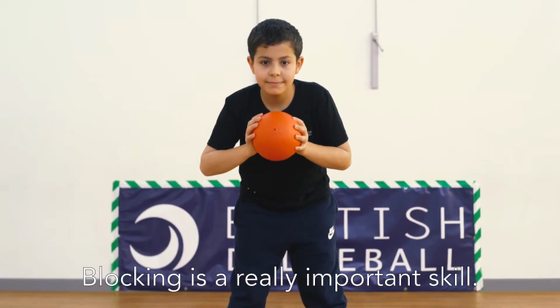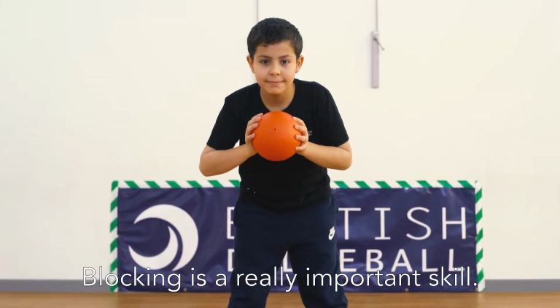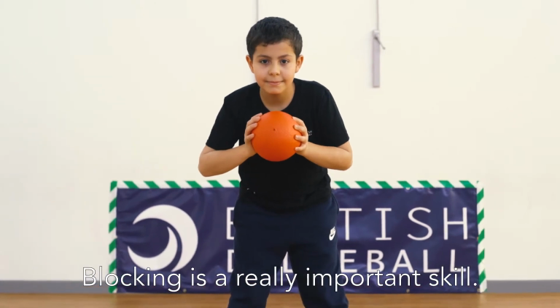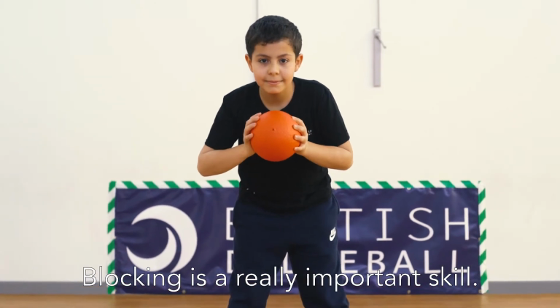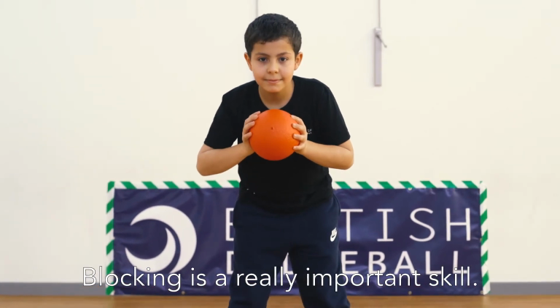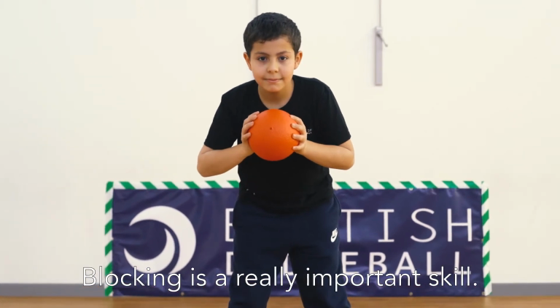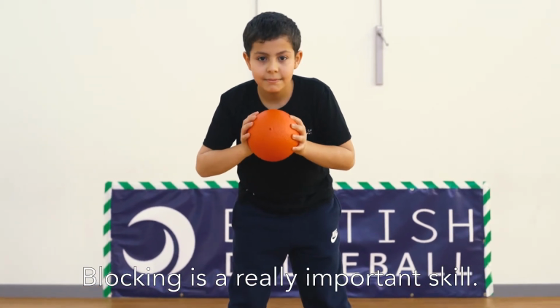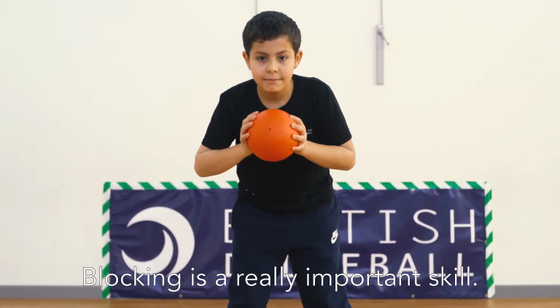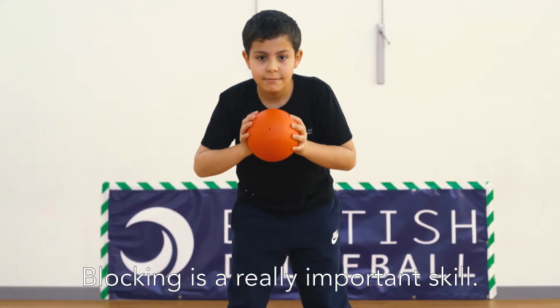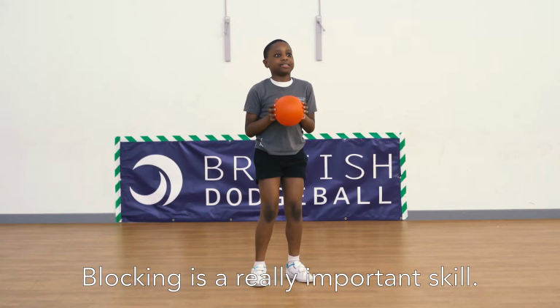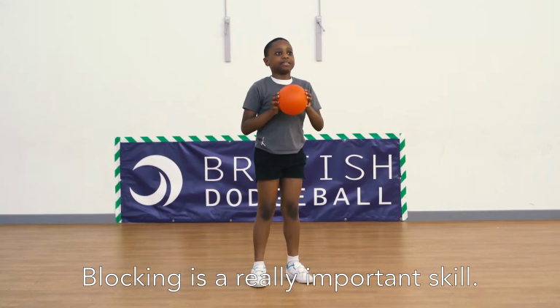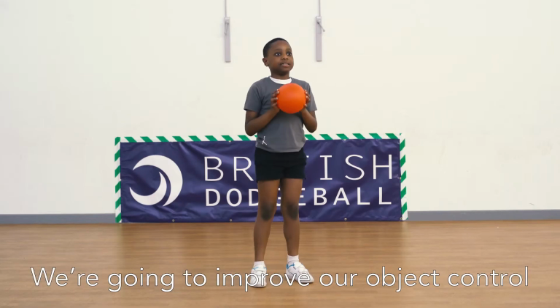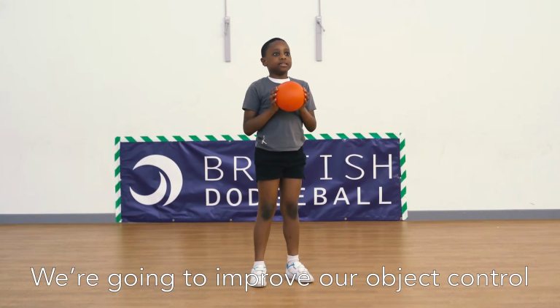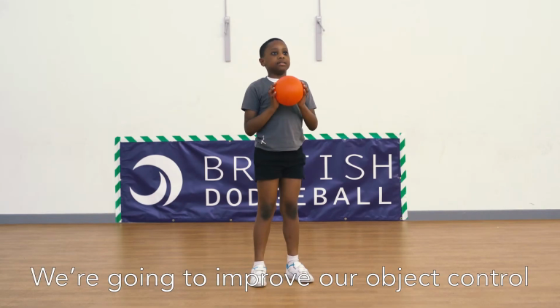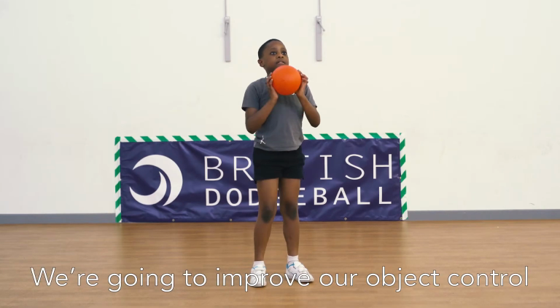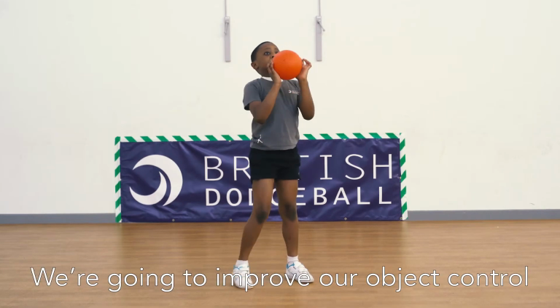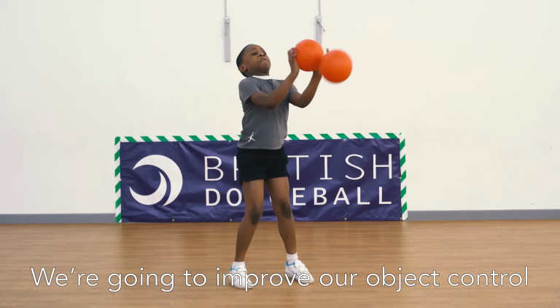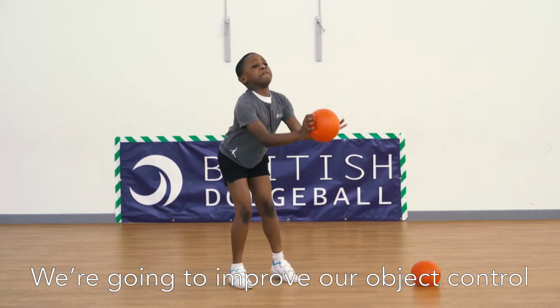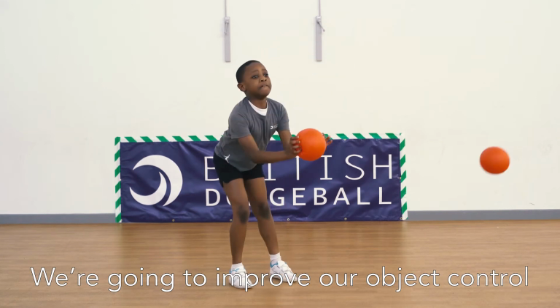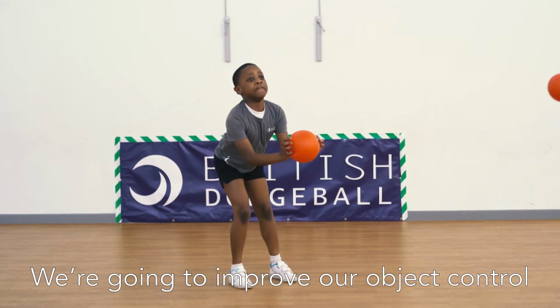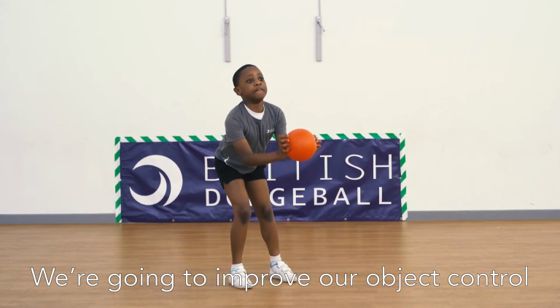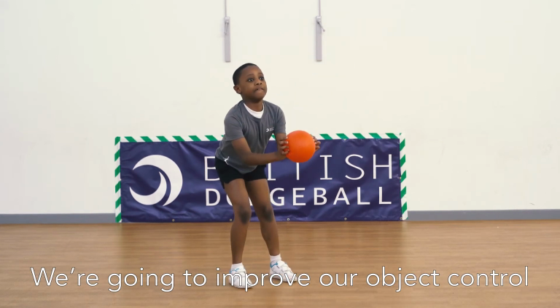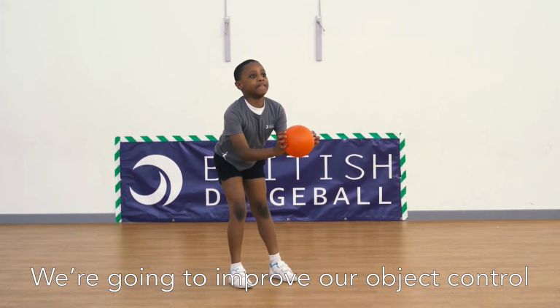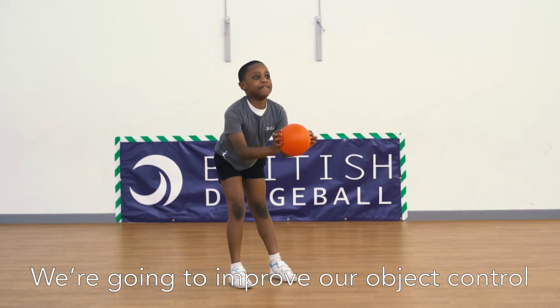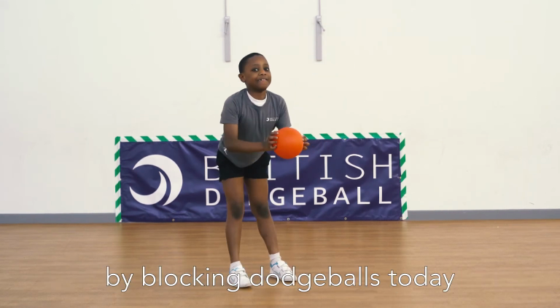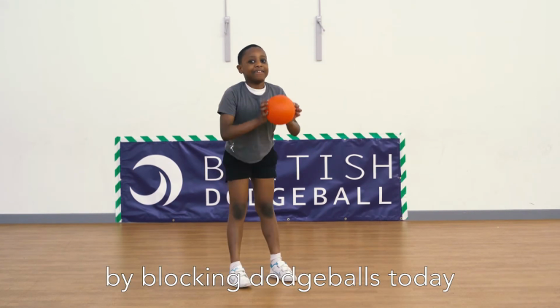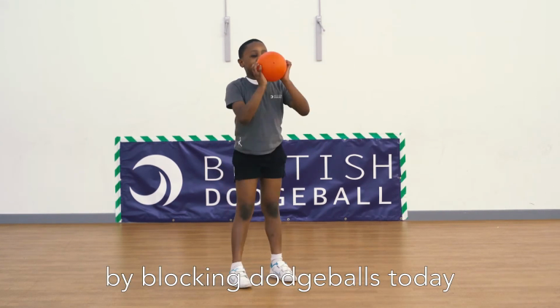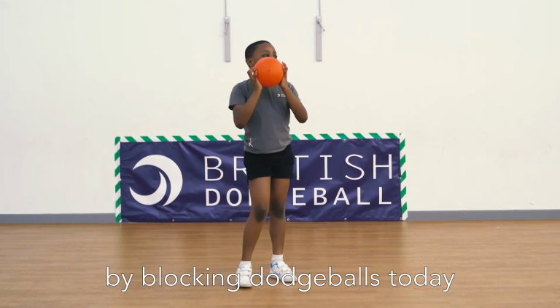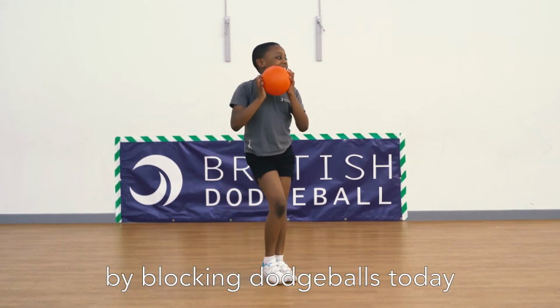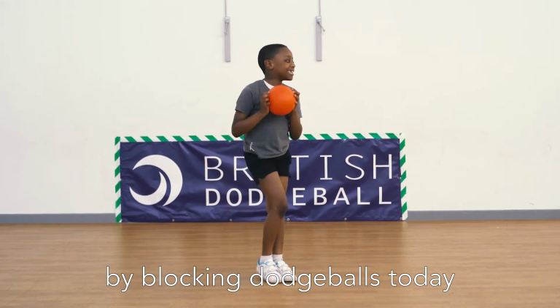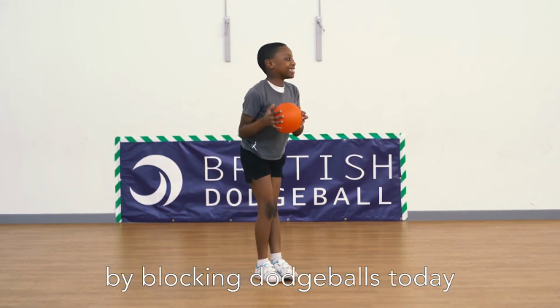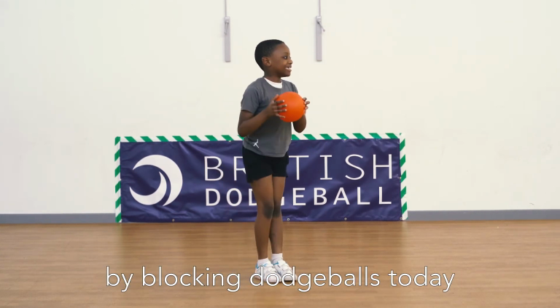Blocking is a really important skill. We're going to improve our object control by blocking dodgeballs today.